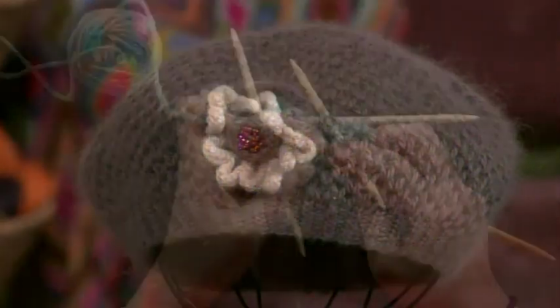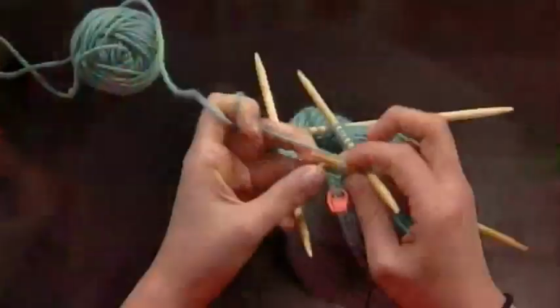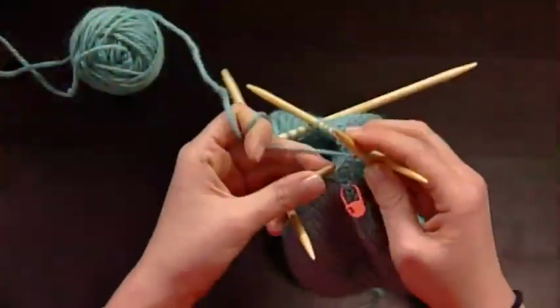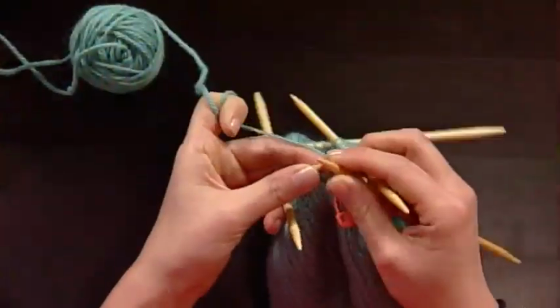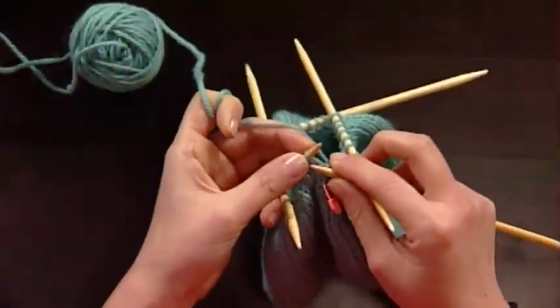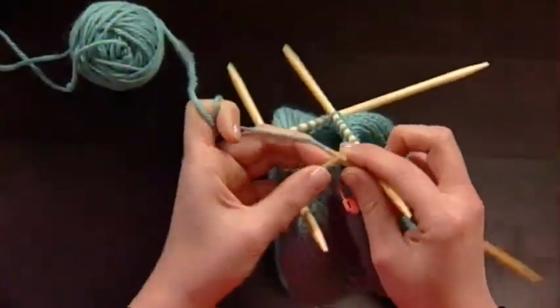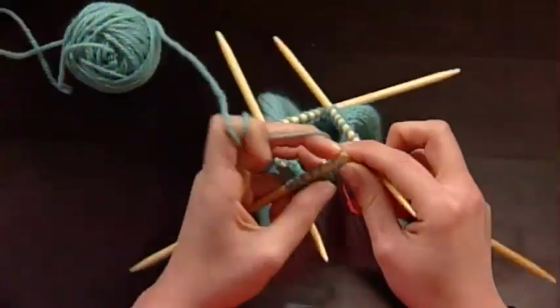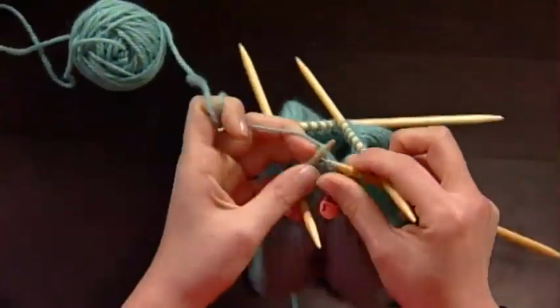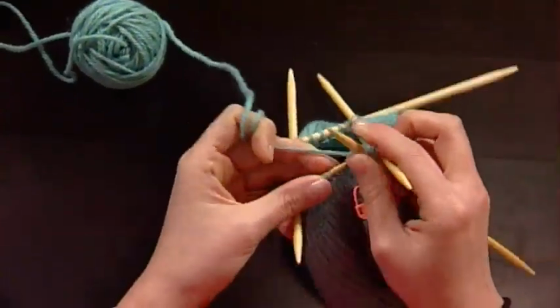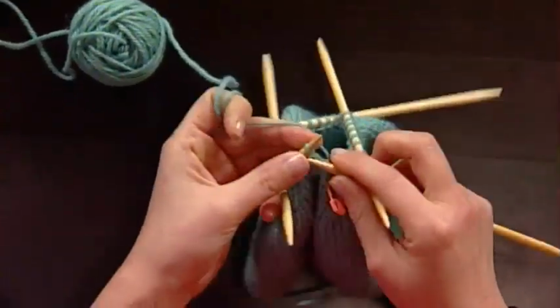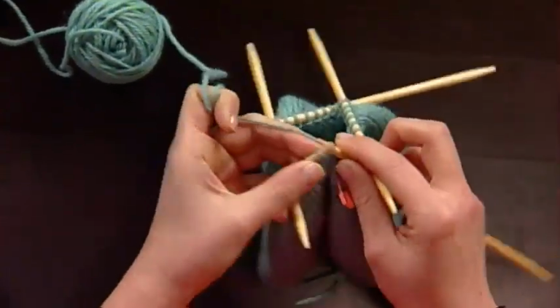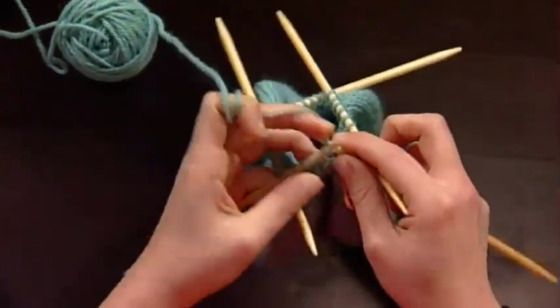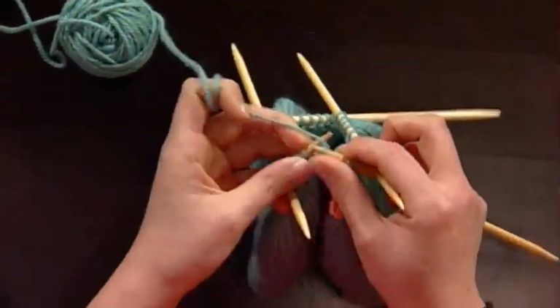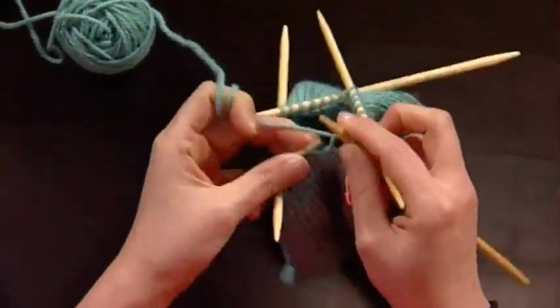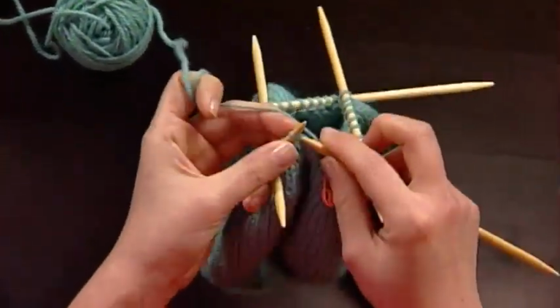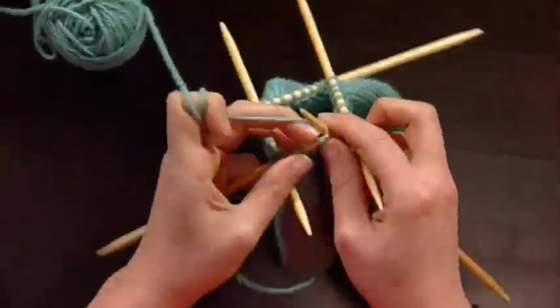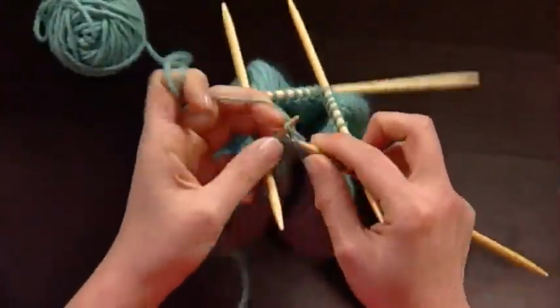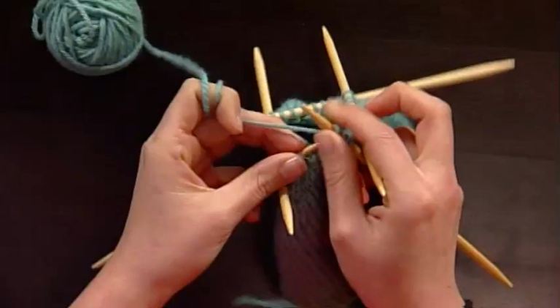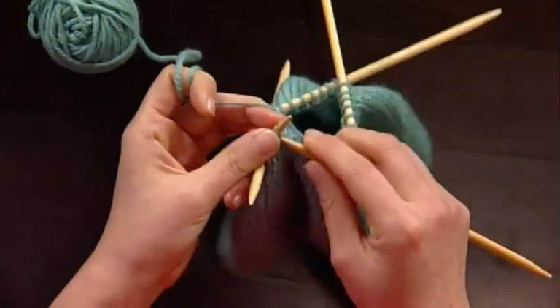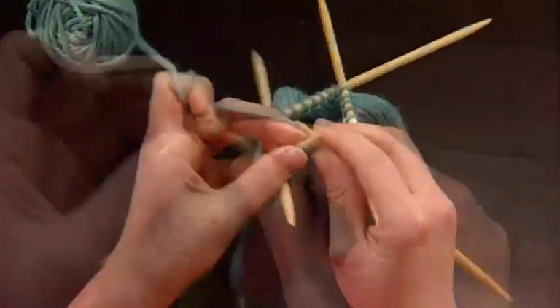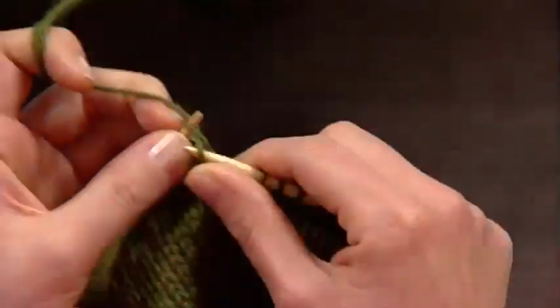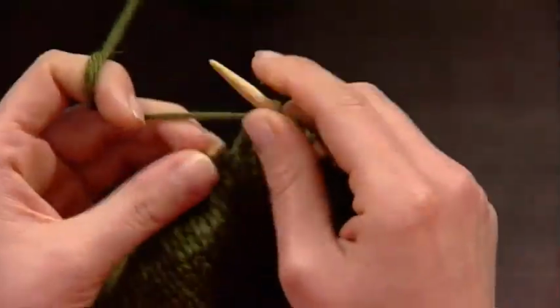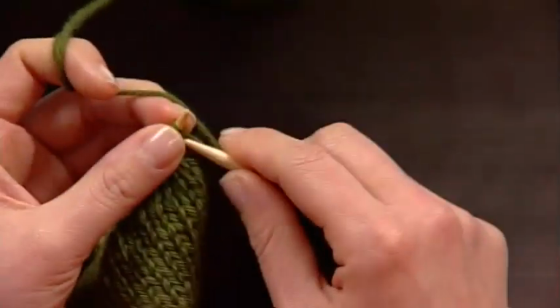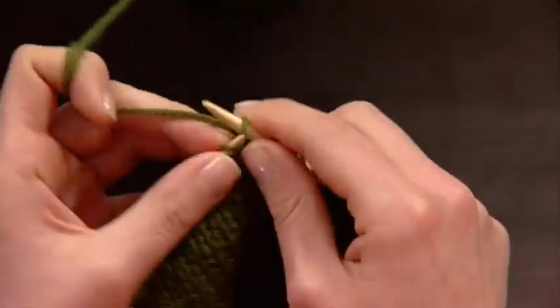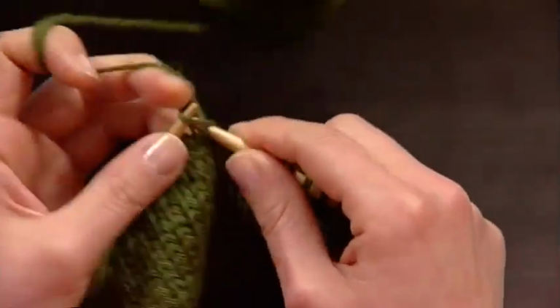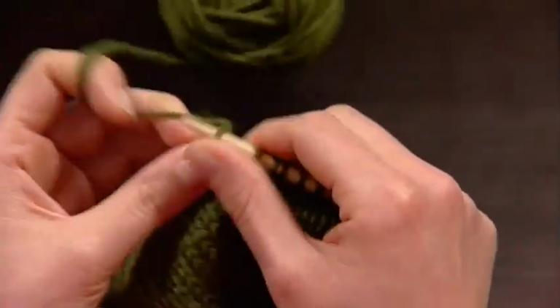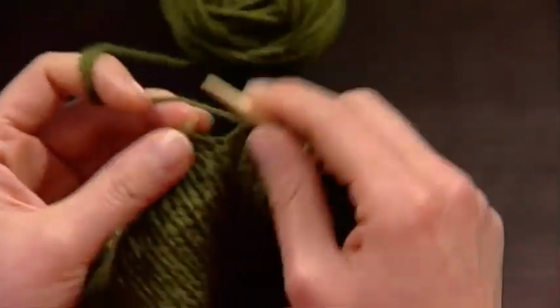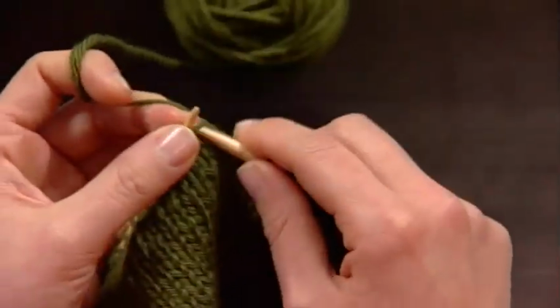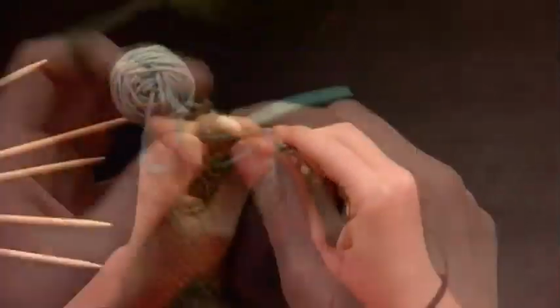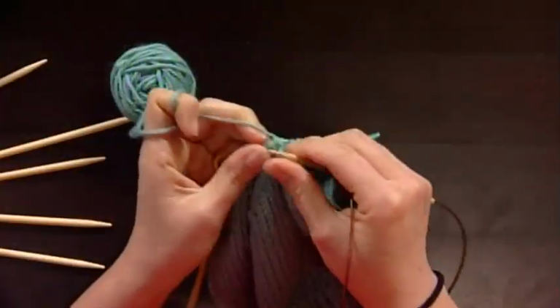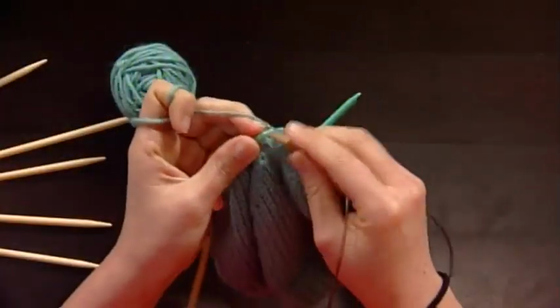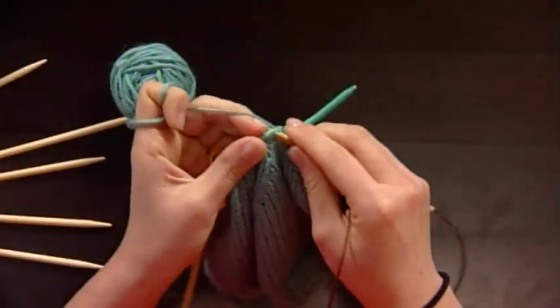First off, I have a lesson on three ways to knit a hat in the round: on DPNs, on circular needles, and using a magic loop.